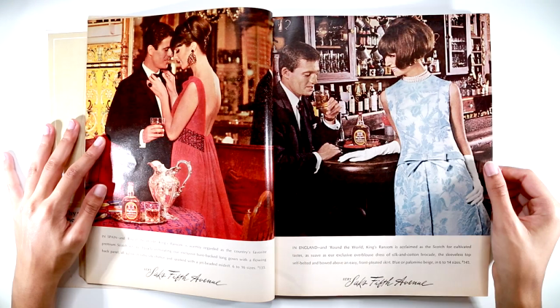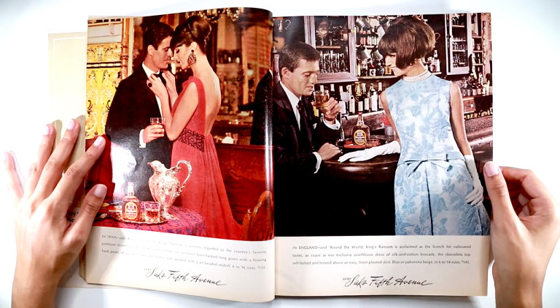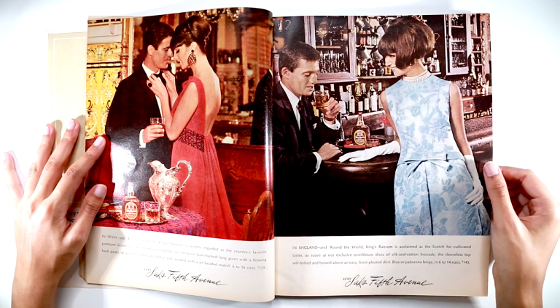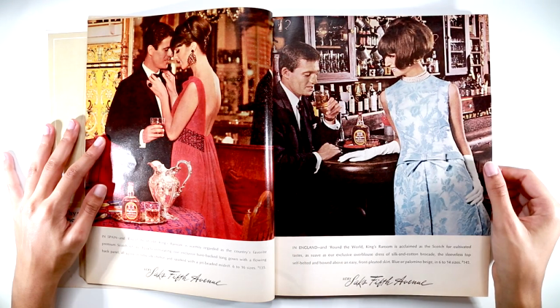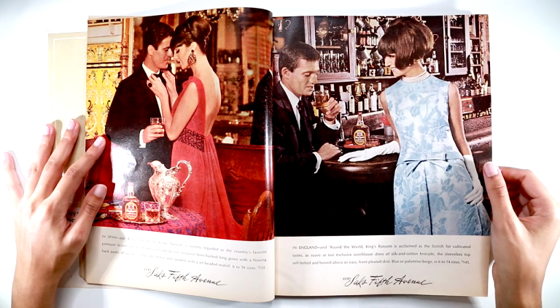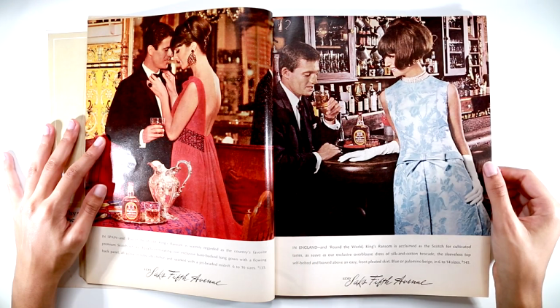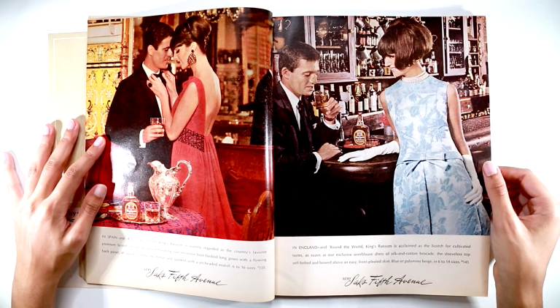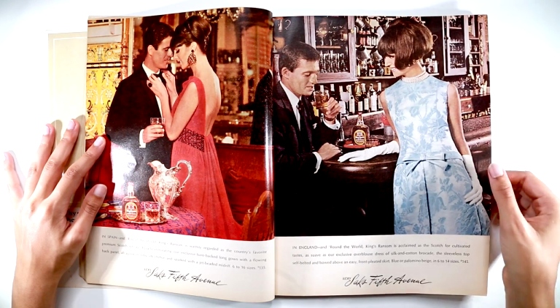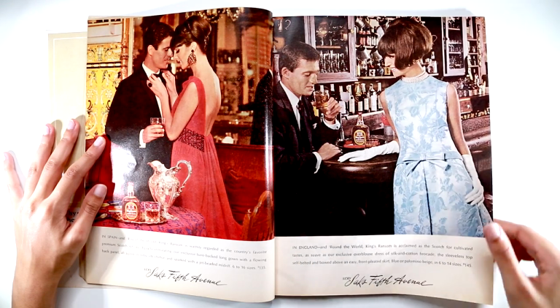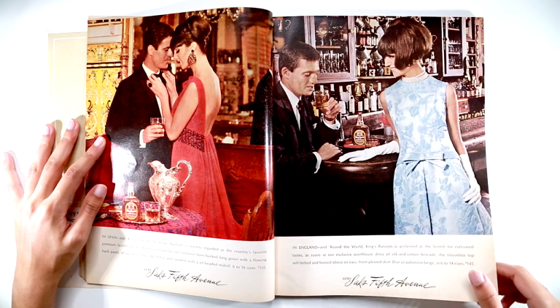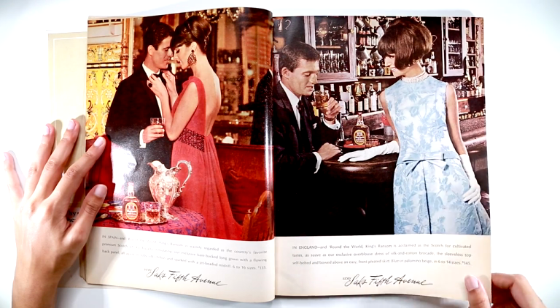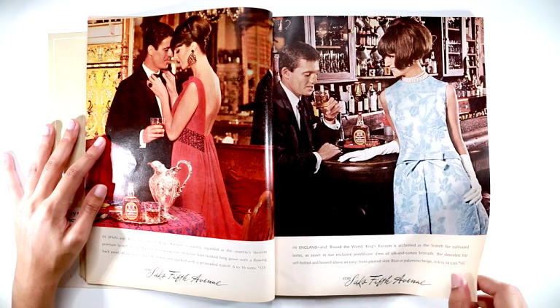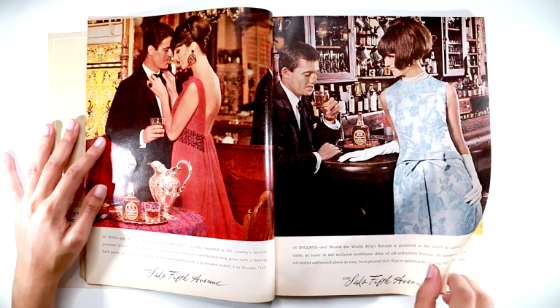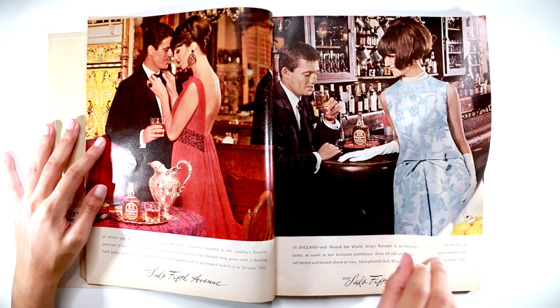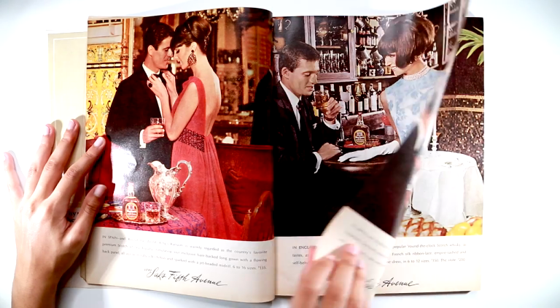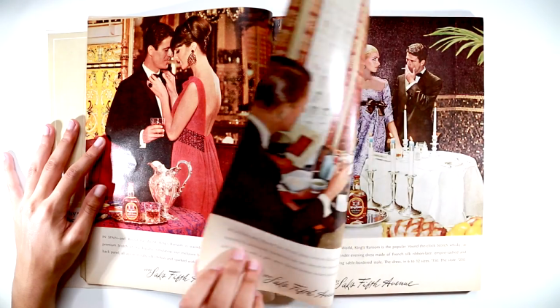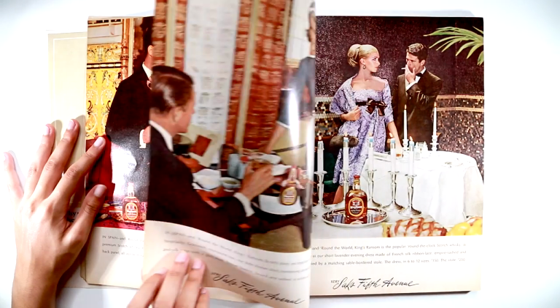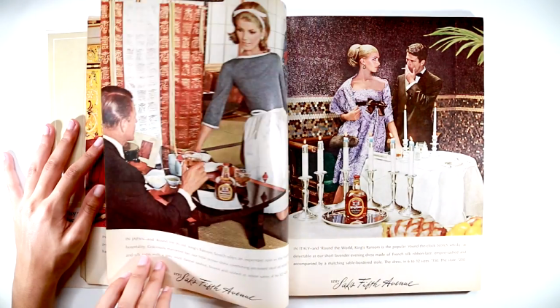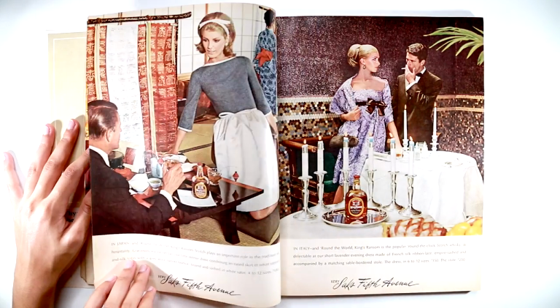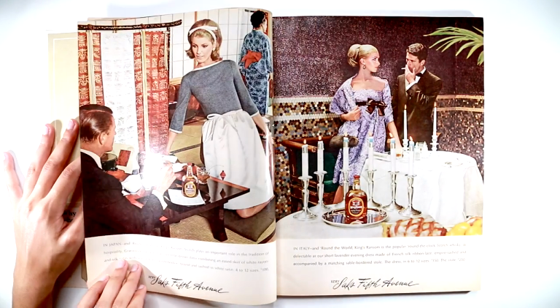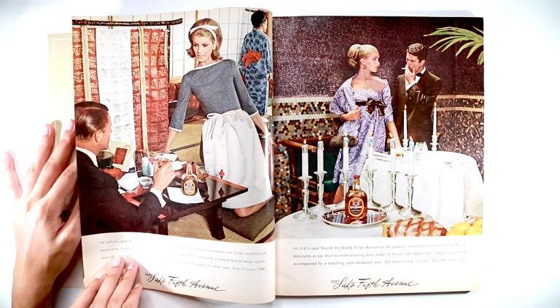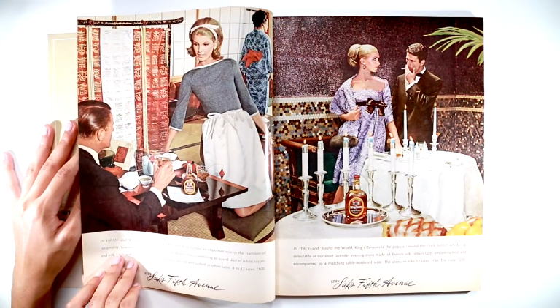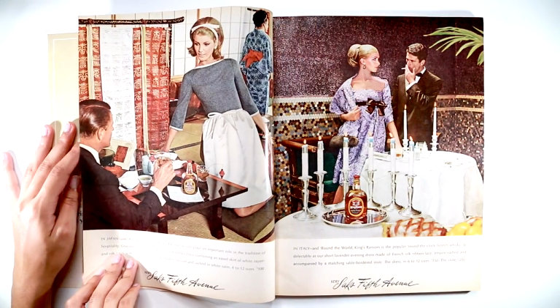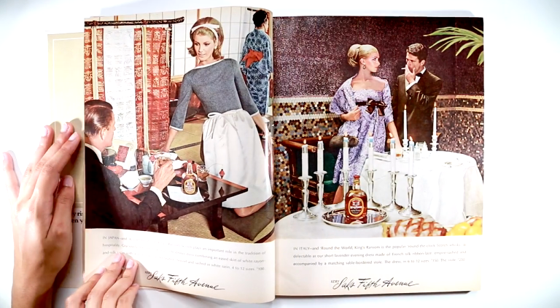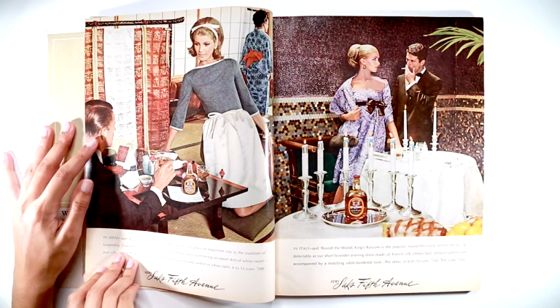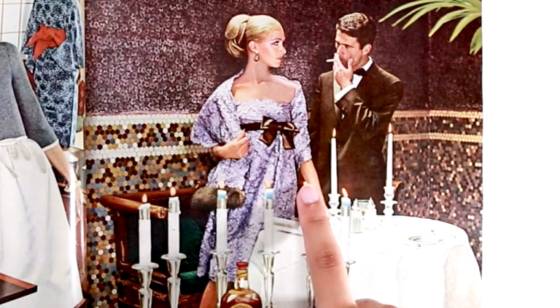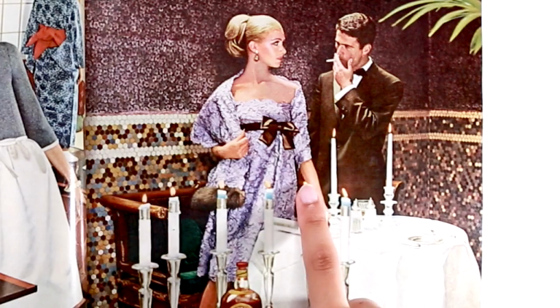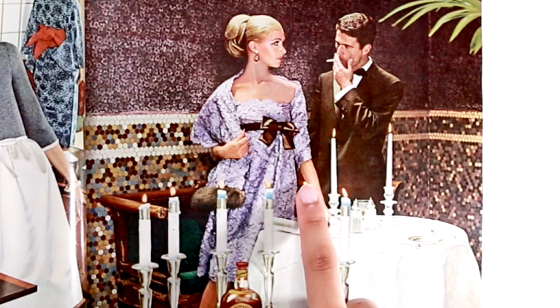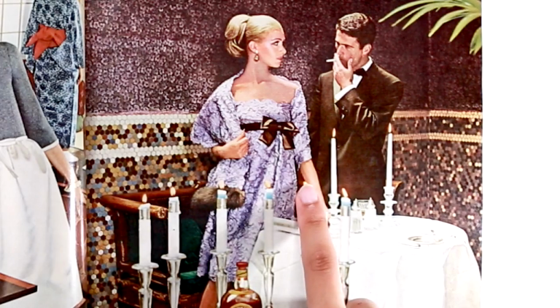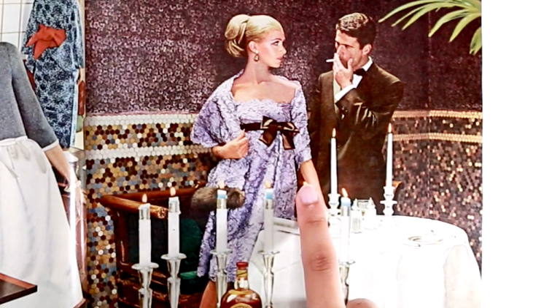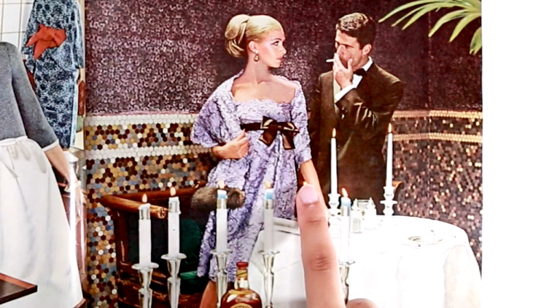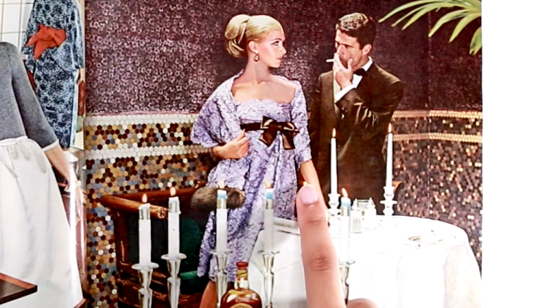This is so Don Draper, I can't even handle it. Tell me that's not Don and Betty.